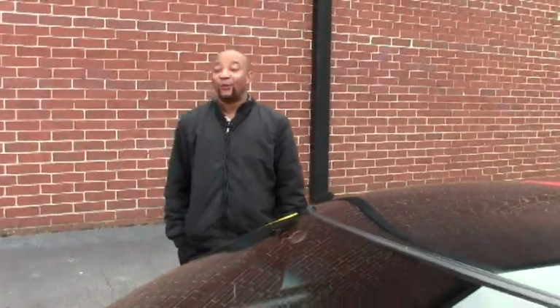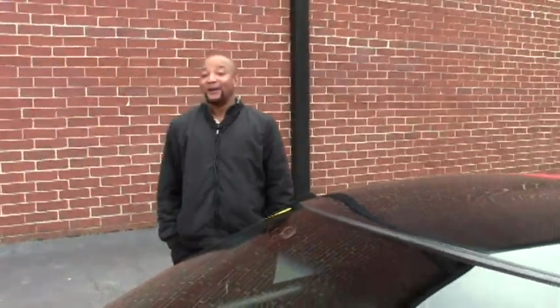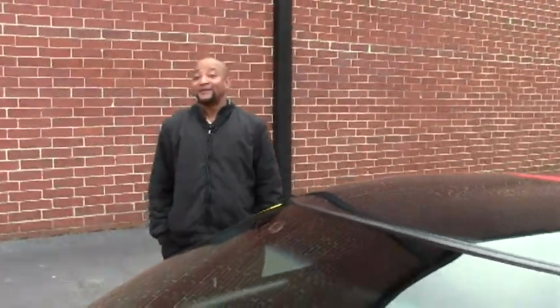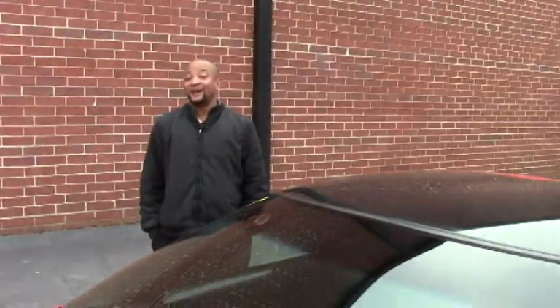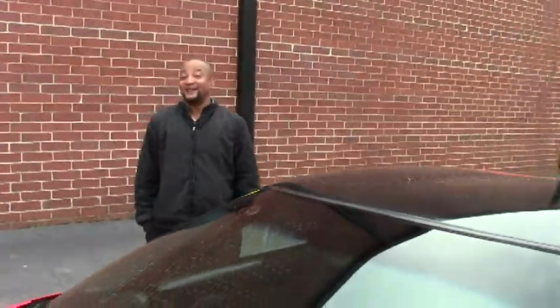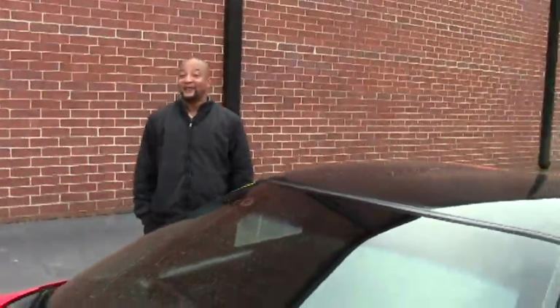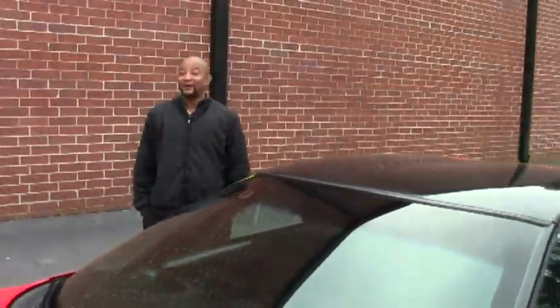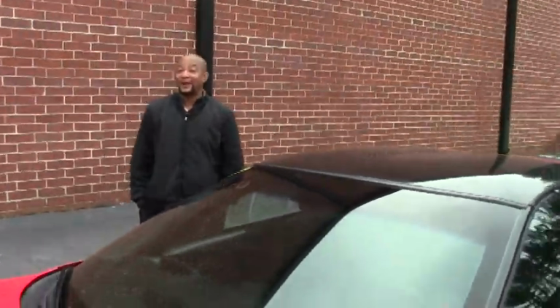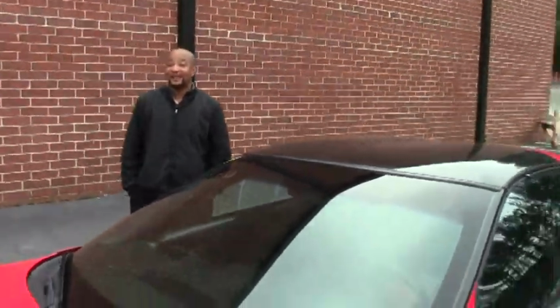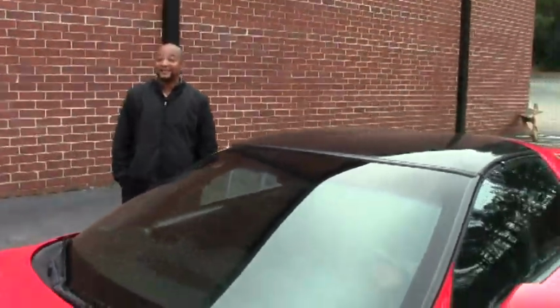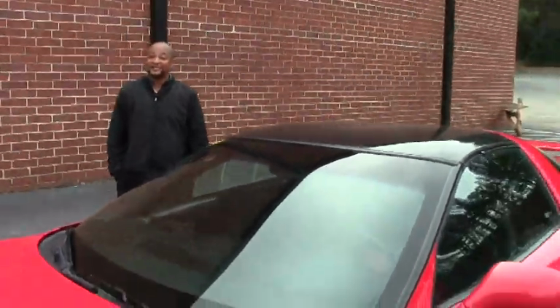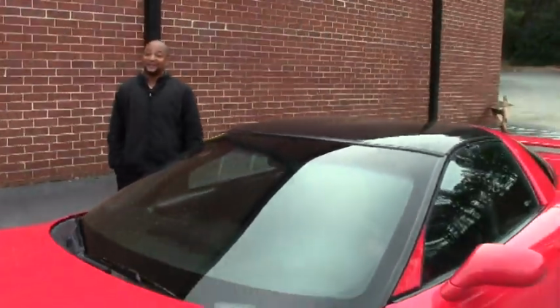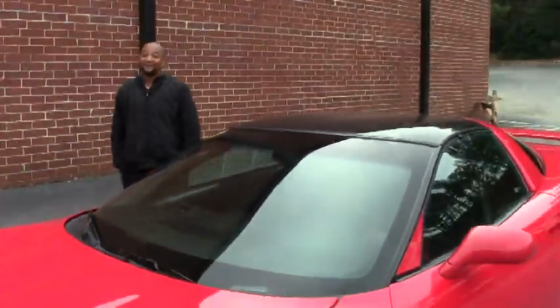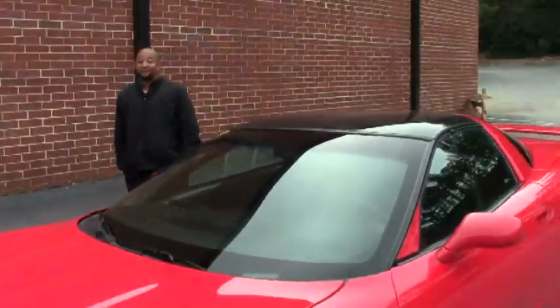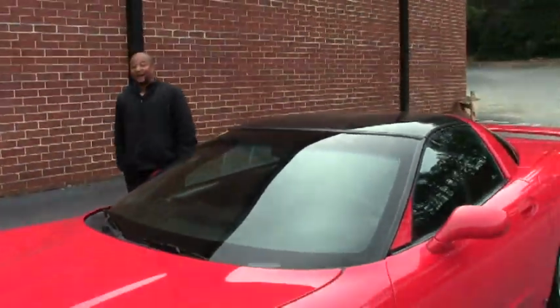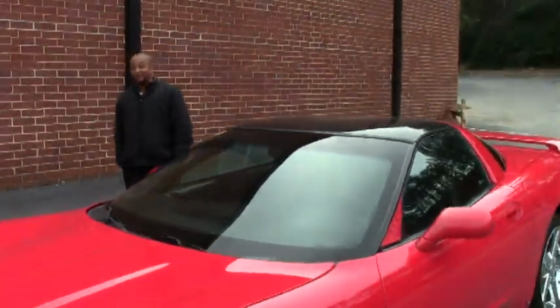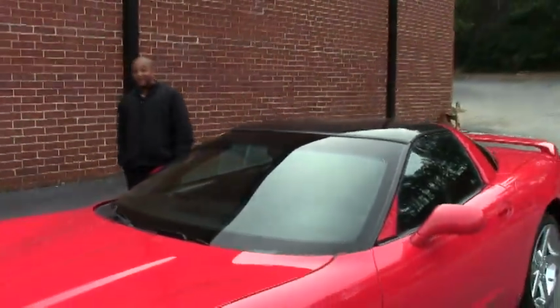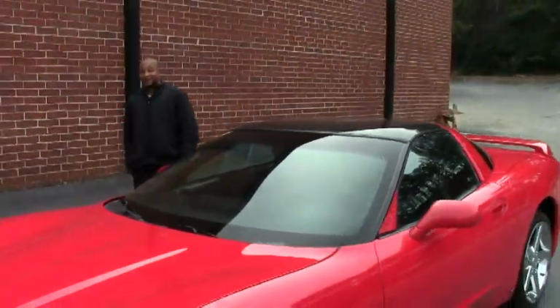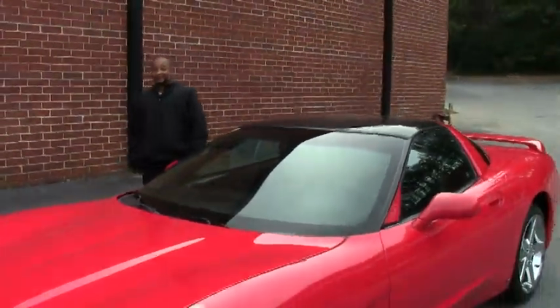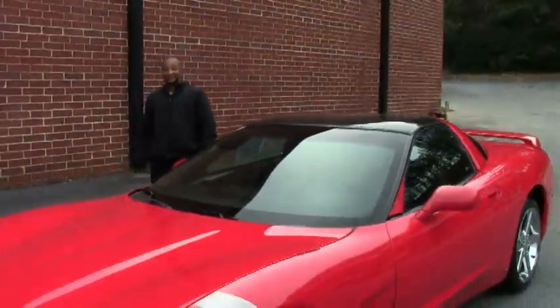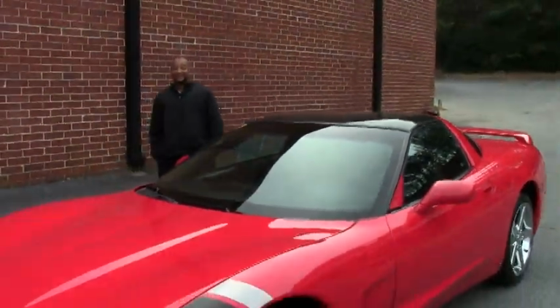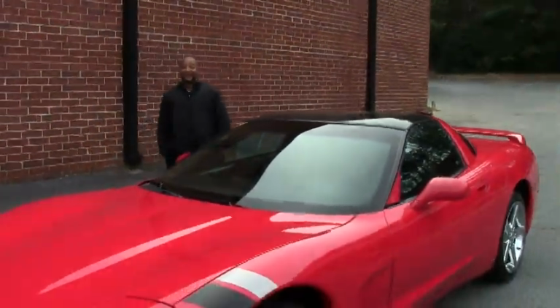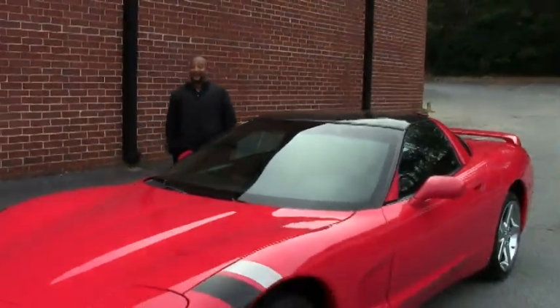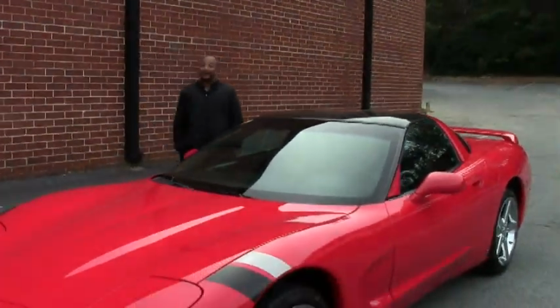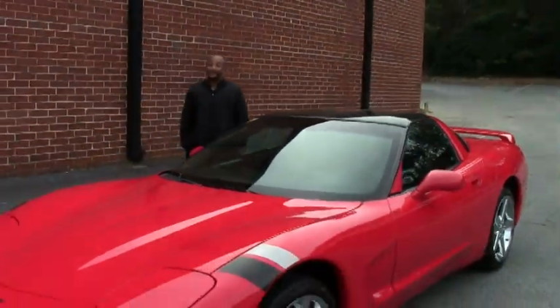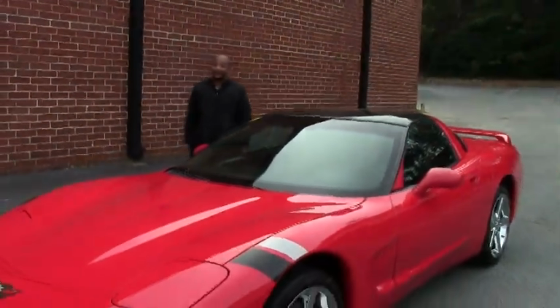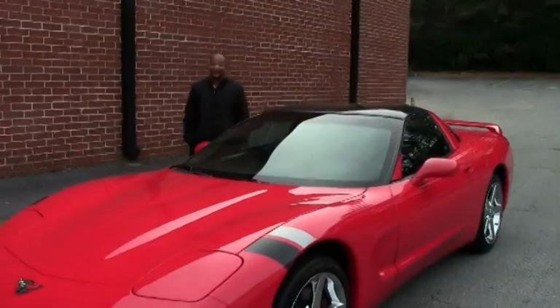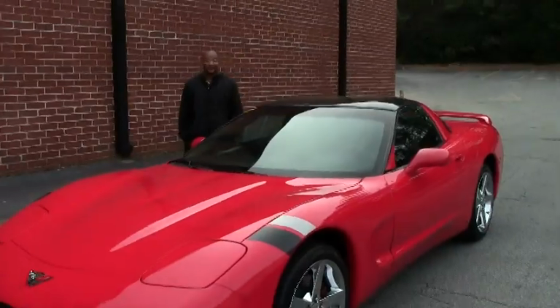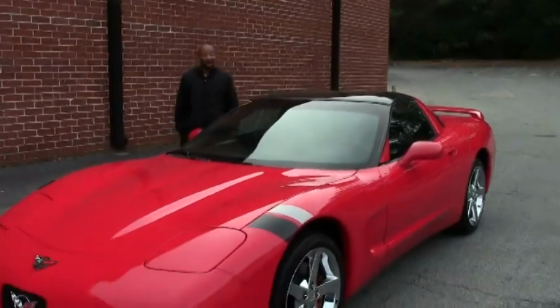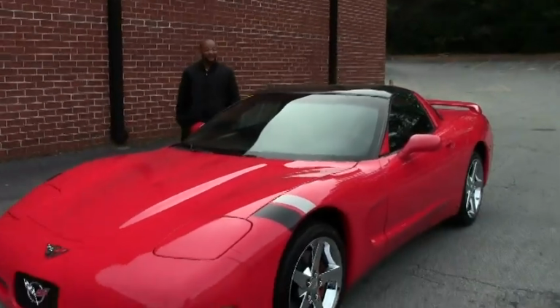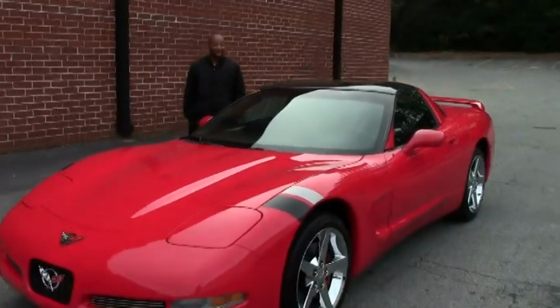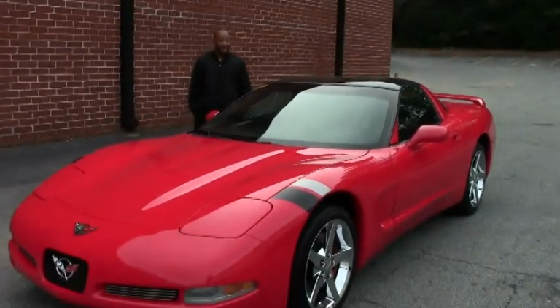Welcome to another great edition of Buy-A-Vet. Hi, I'm Tony, I'm your host today.